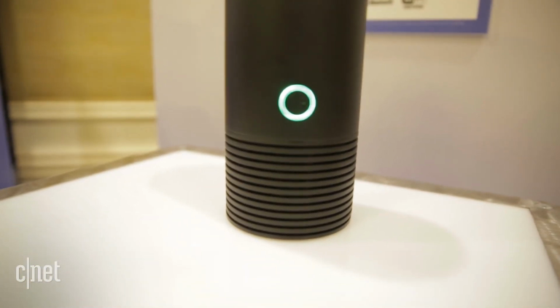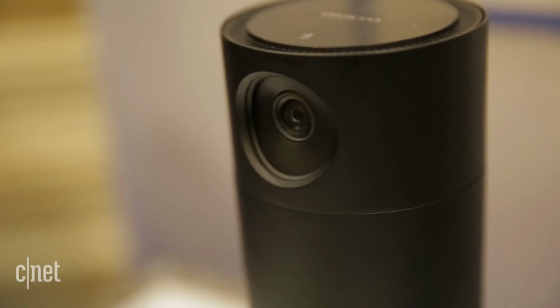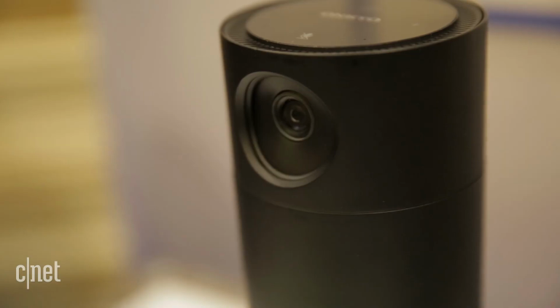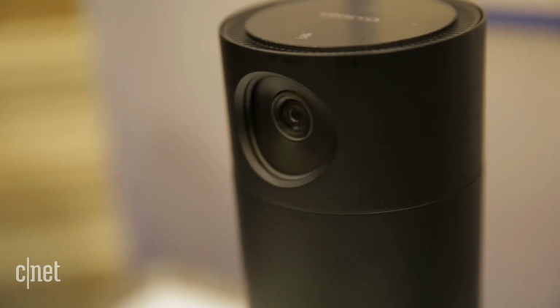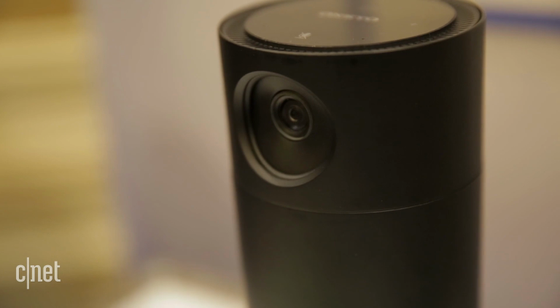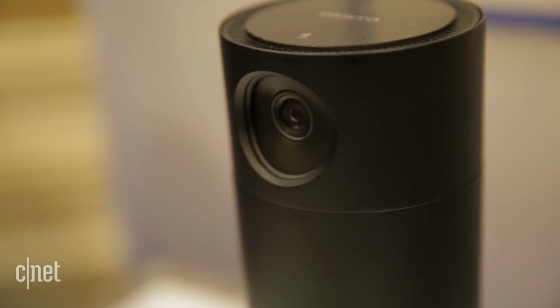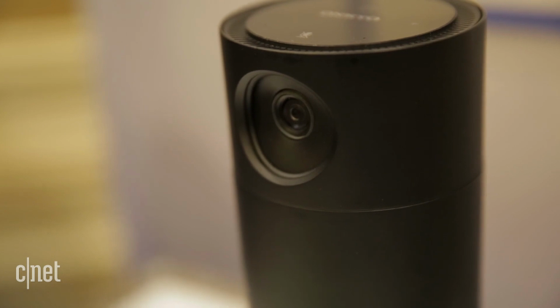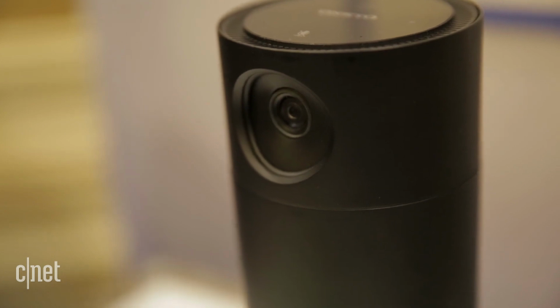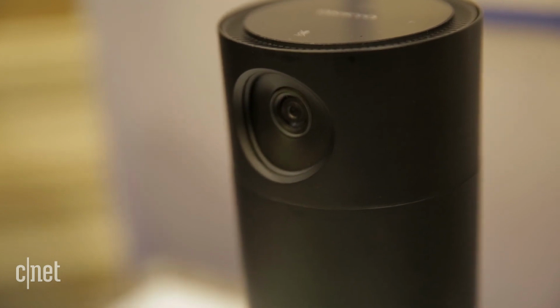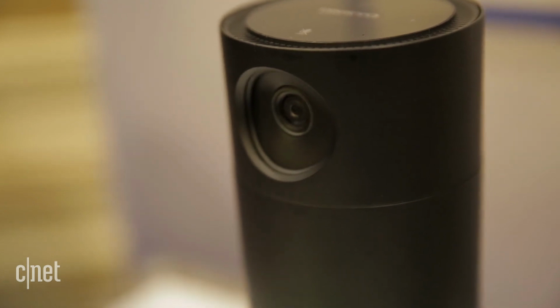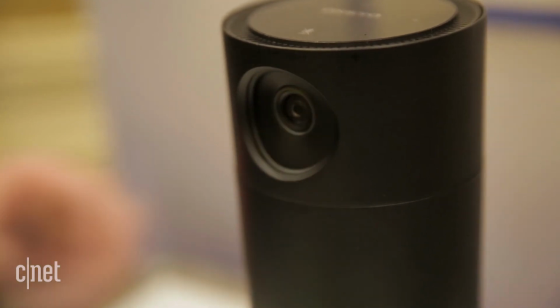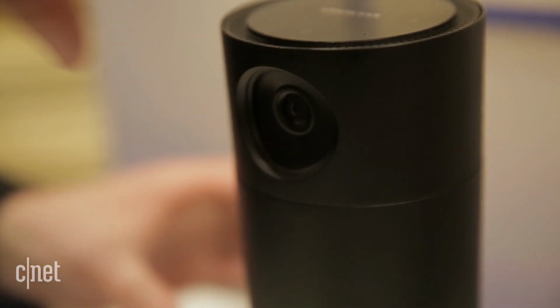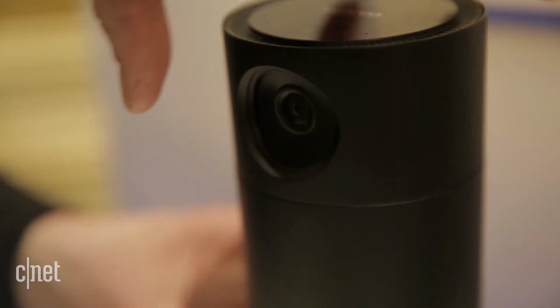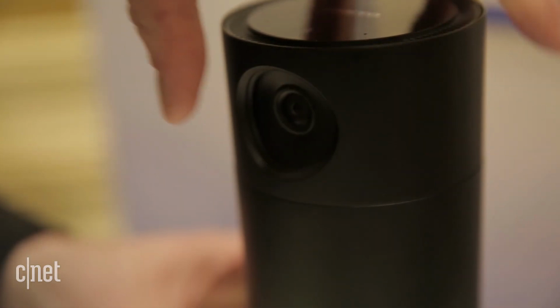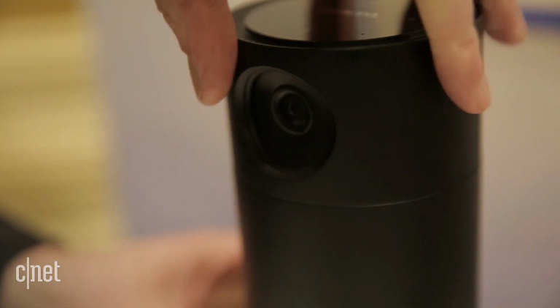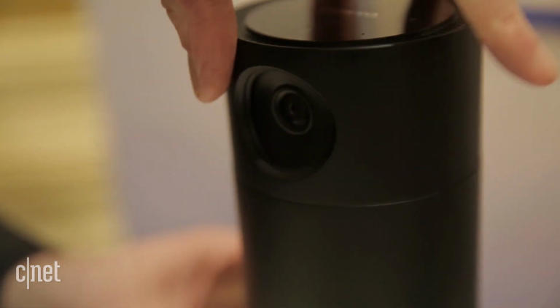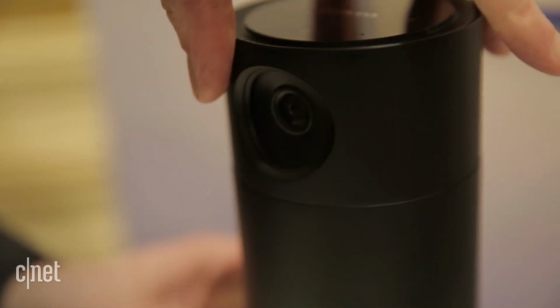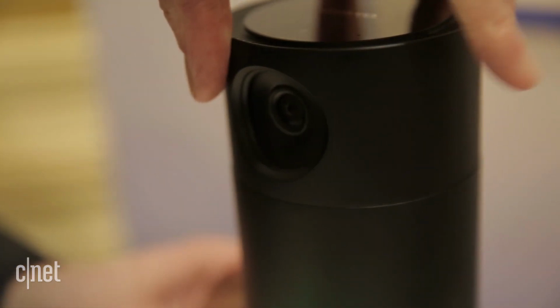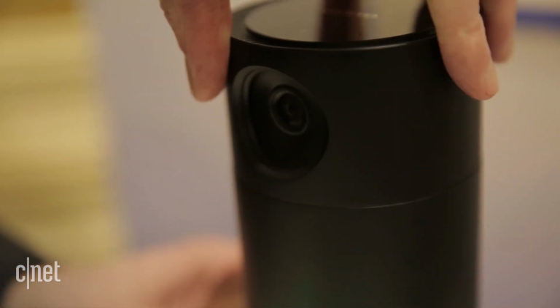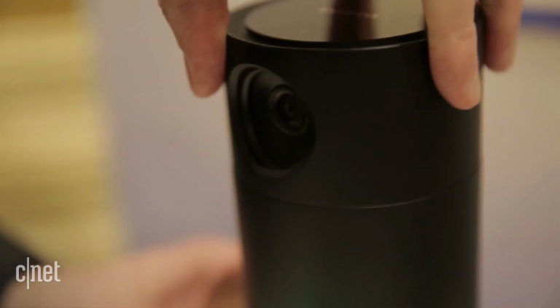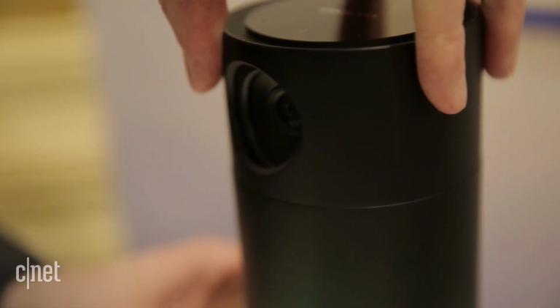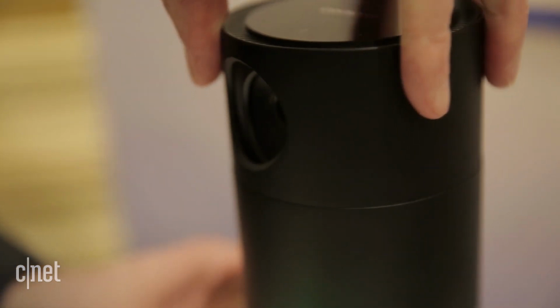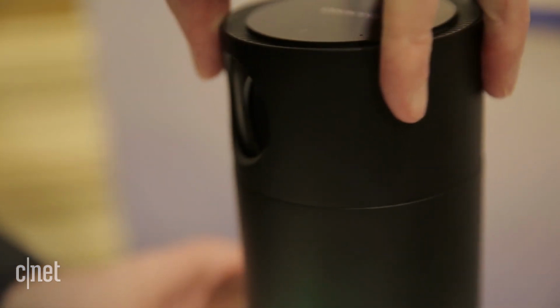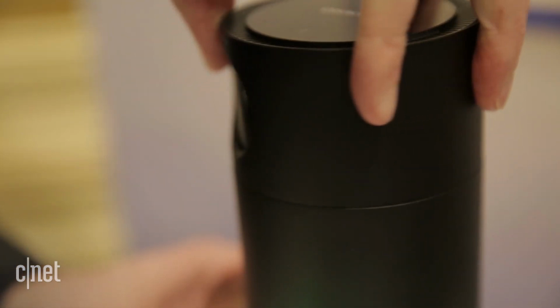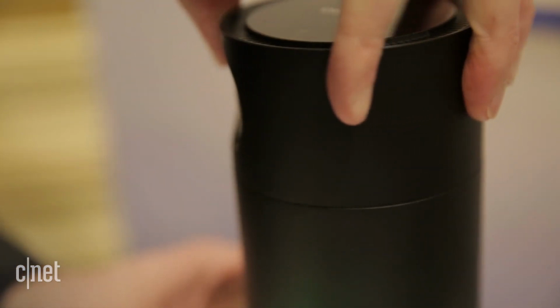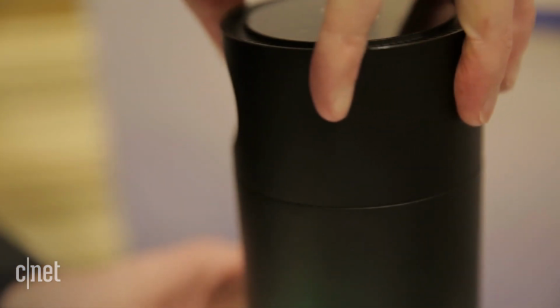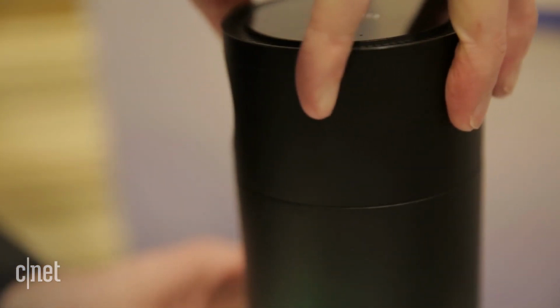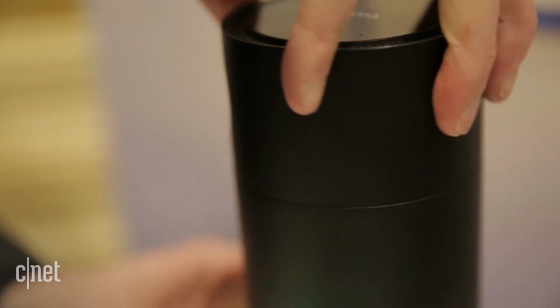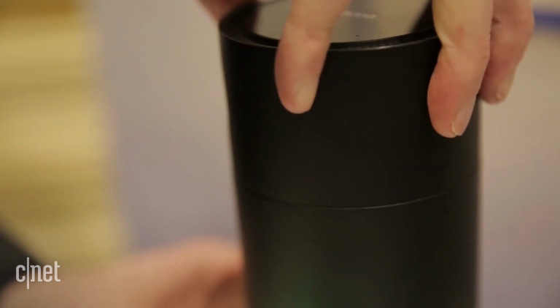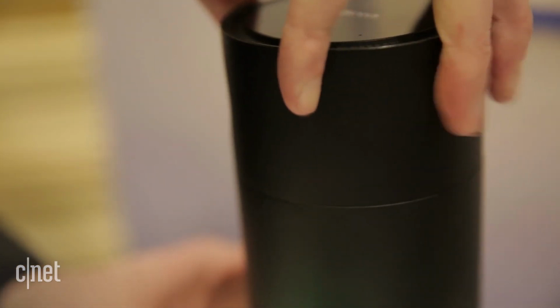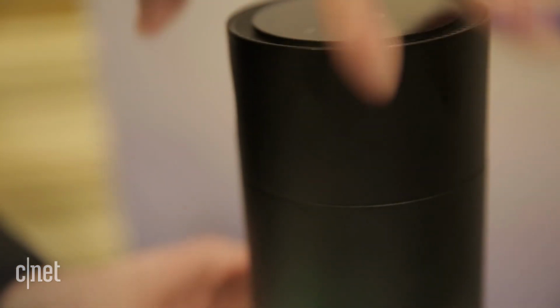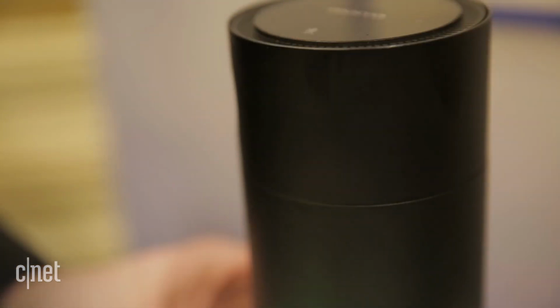This device also has a camera for home monitoring, and it can also be shut off if you're worried about privacy.